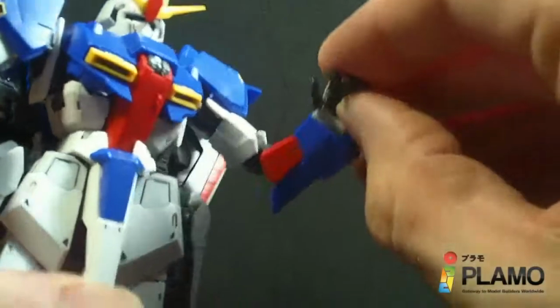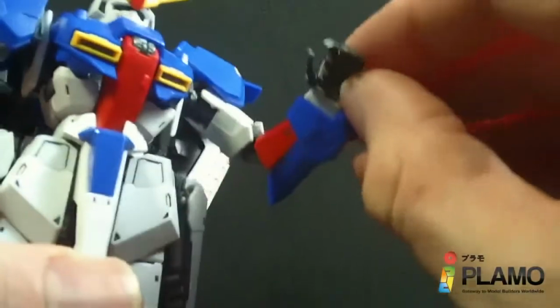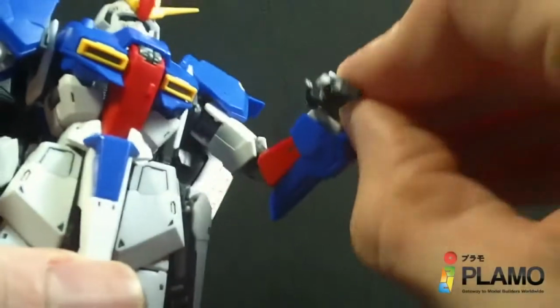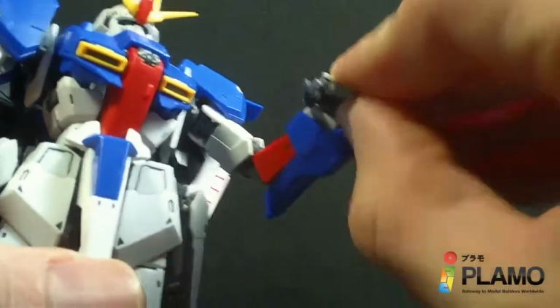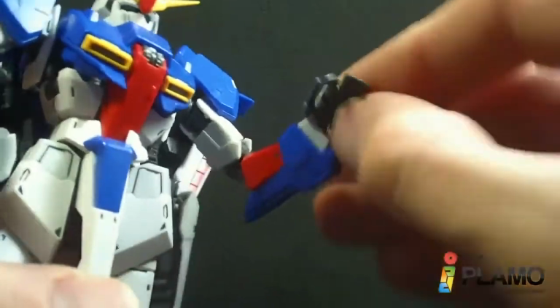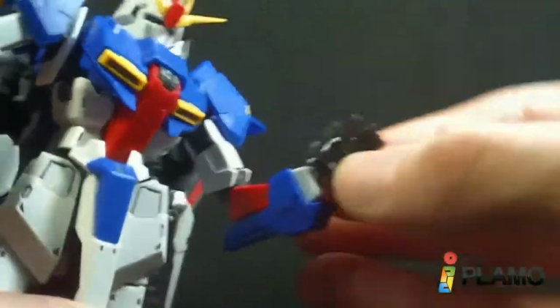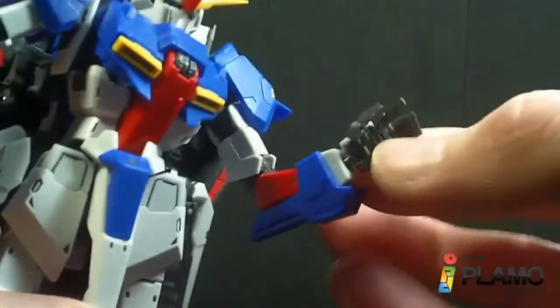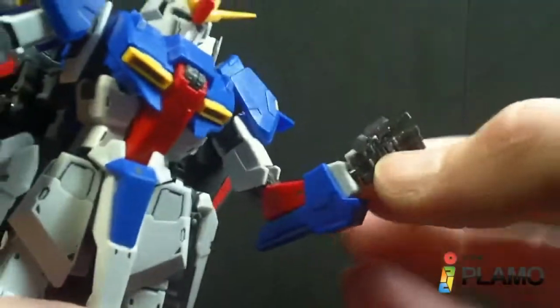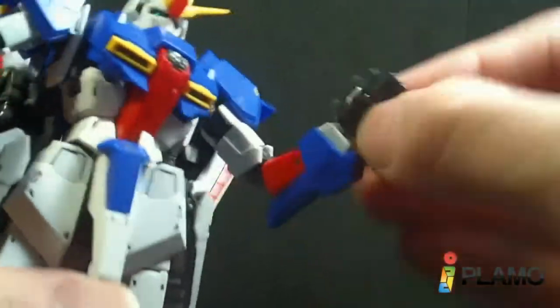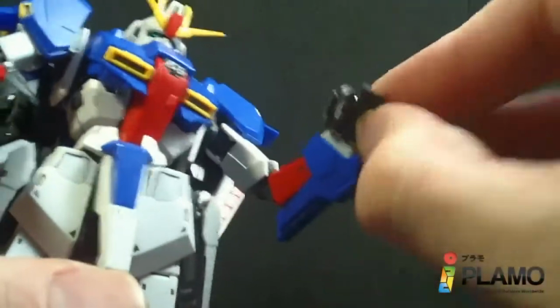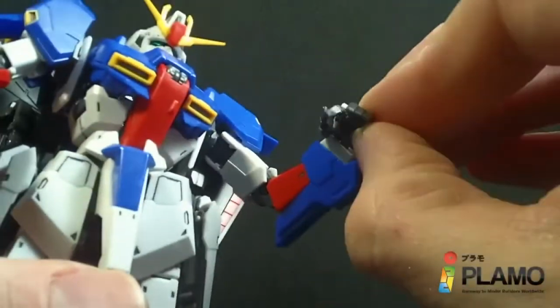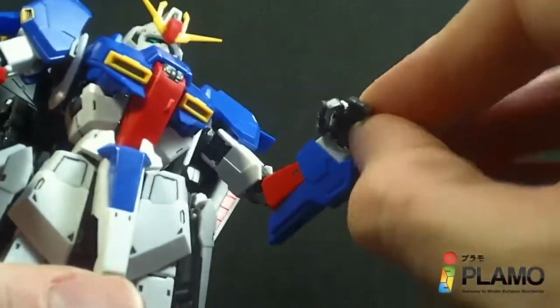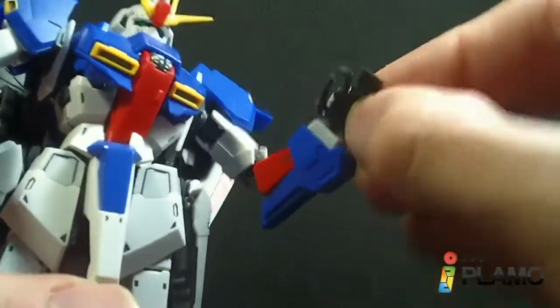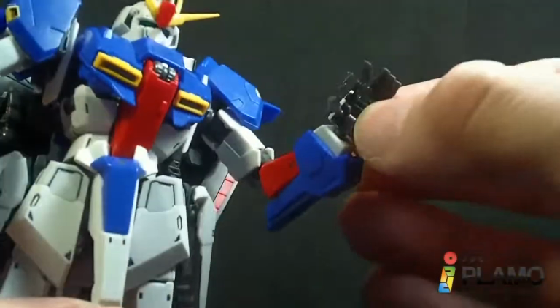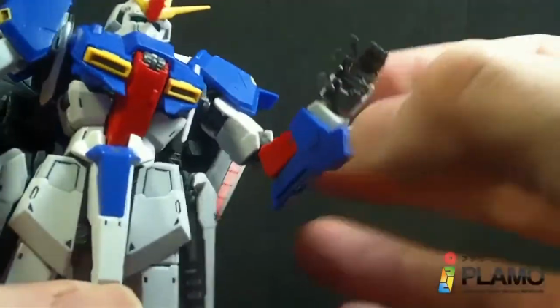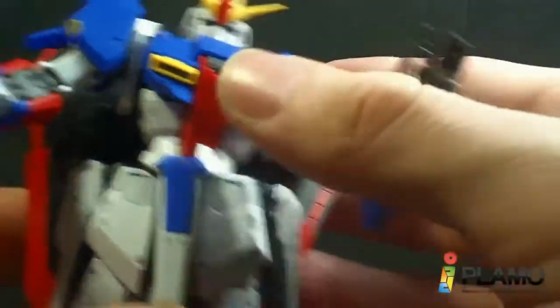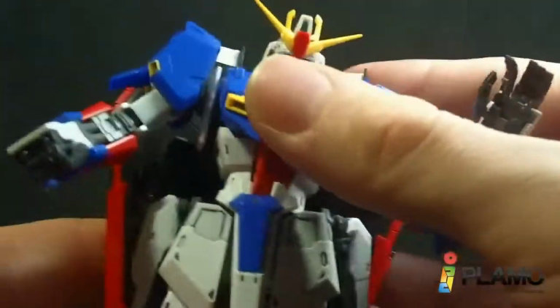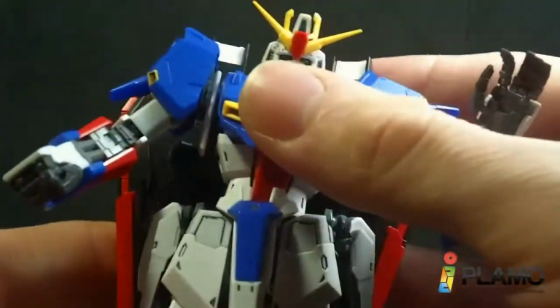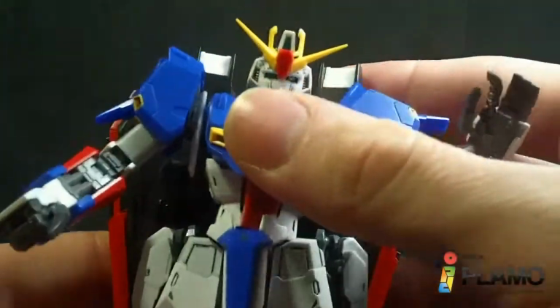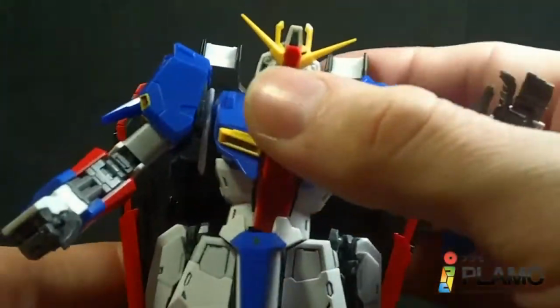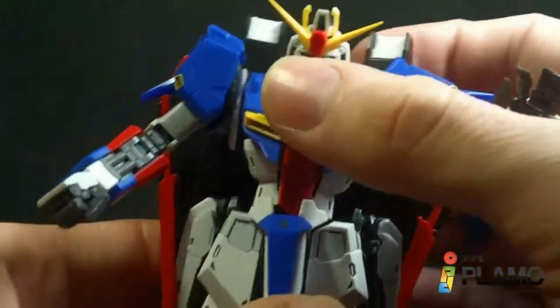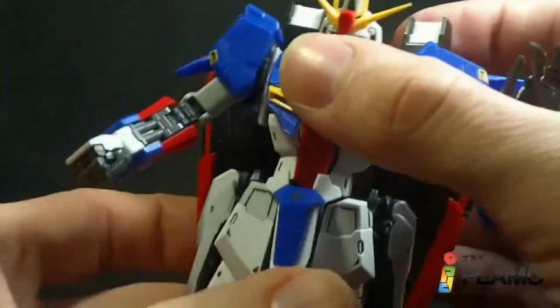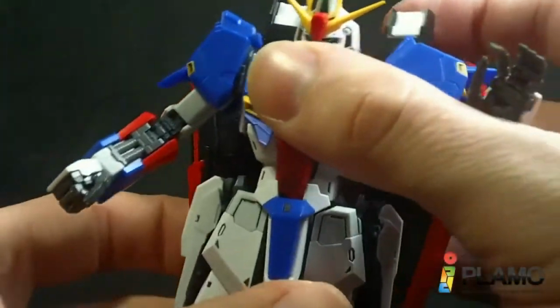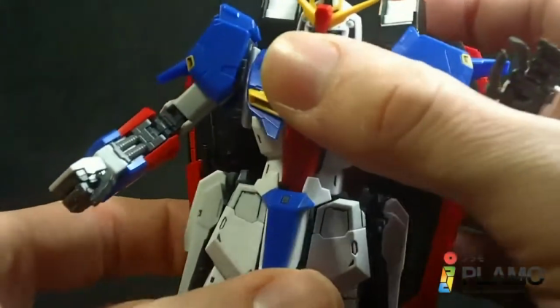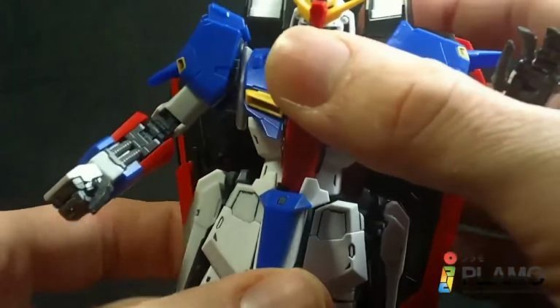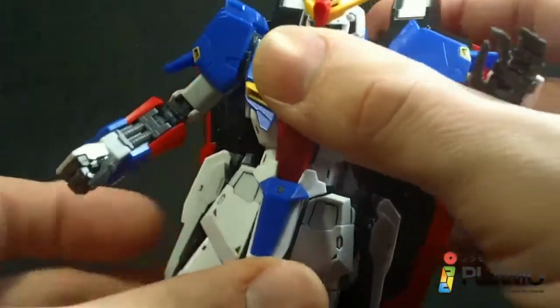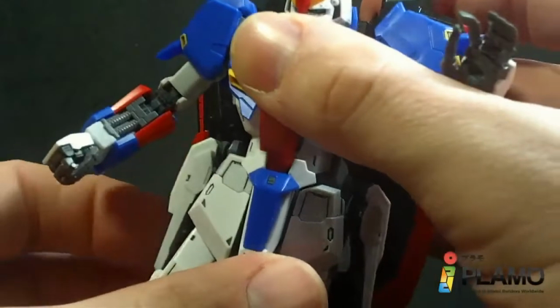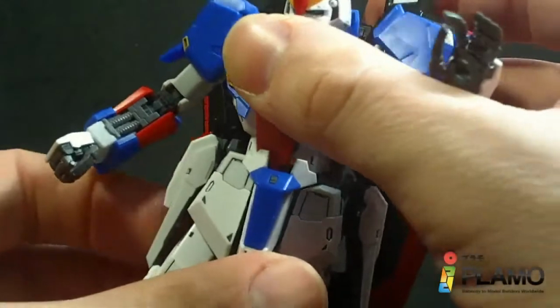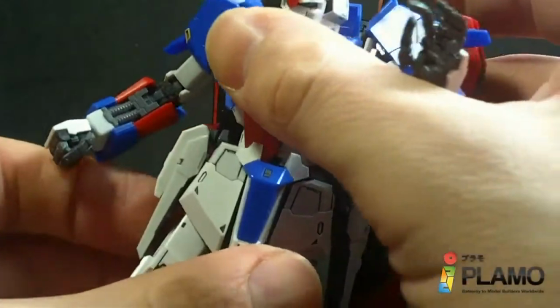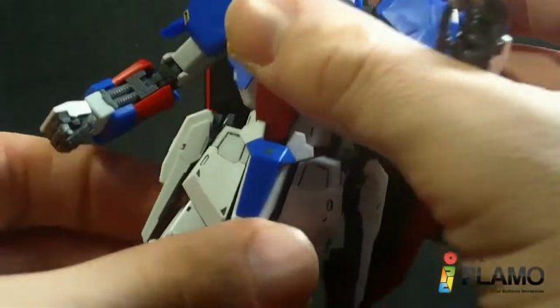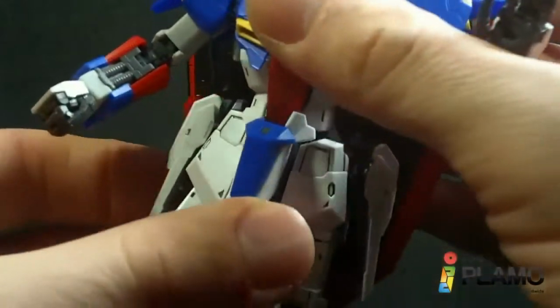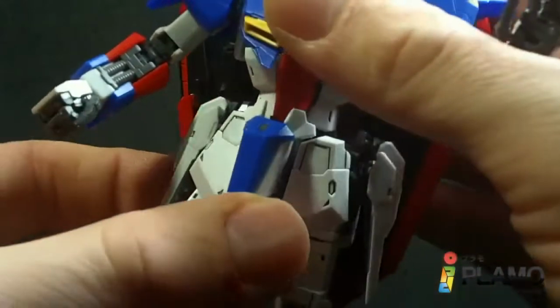You also have a hinged wrist. The waist can rotate.